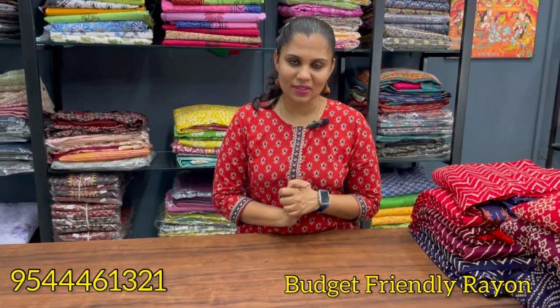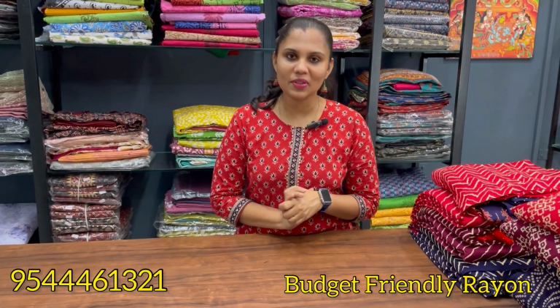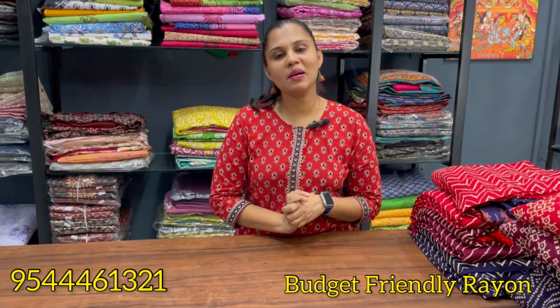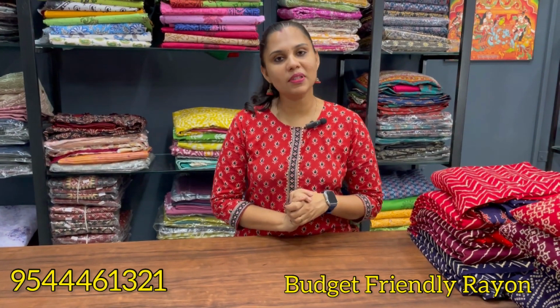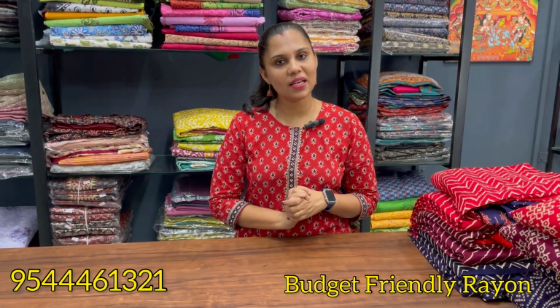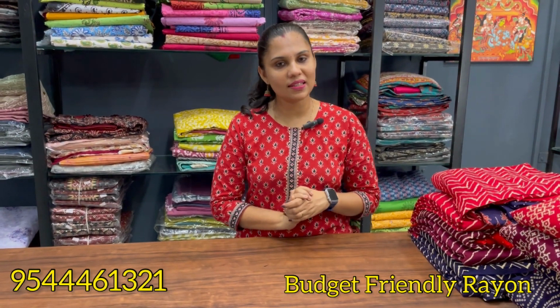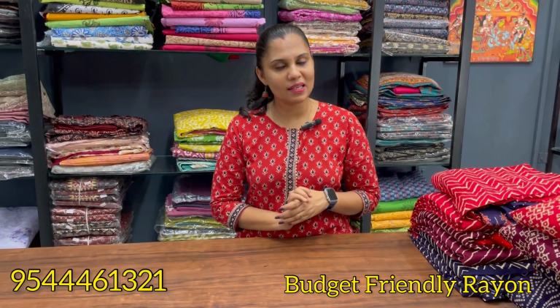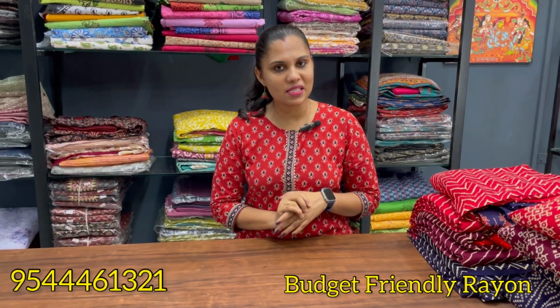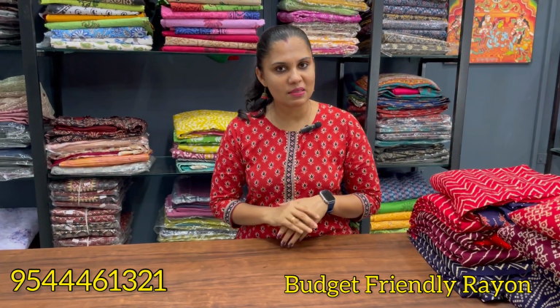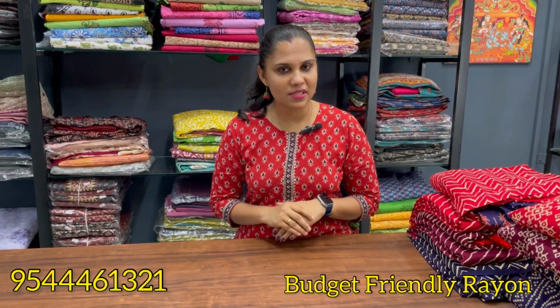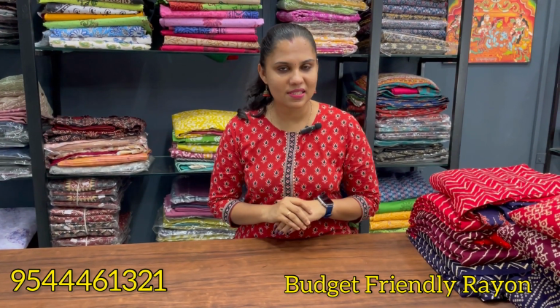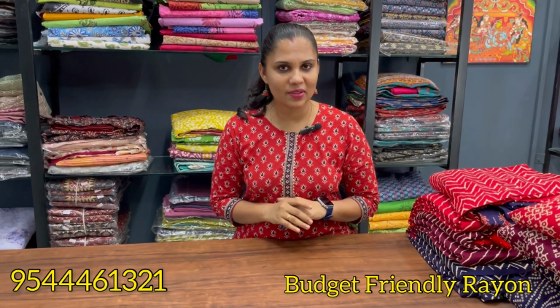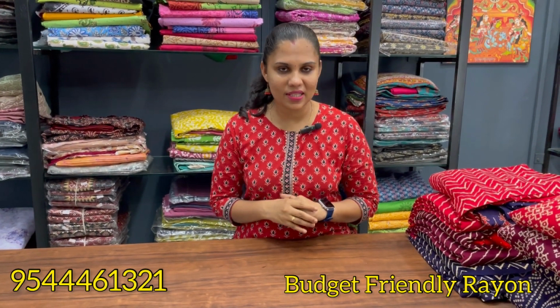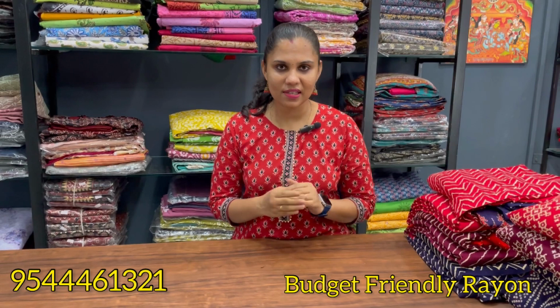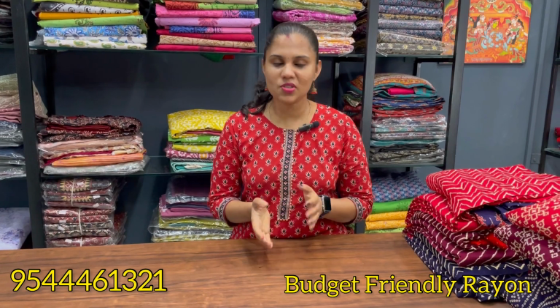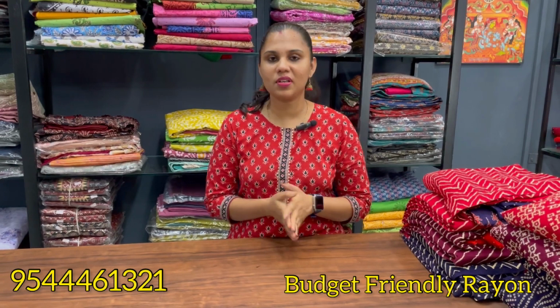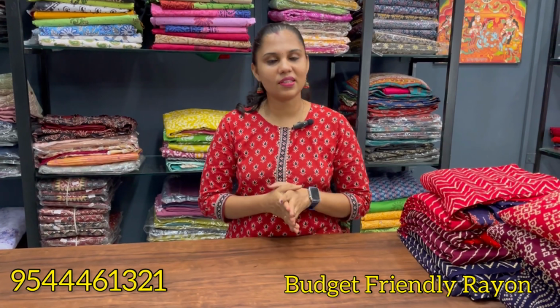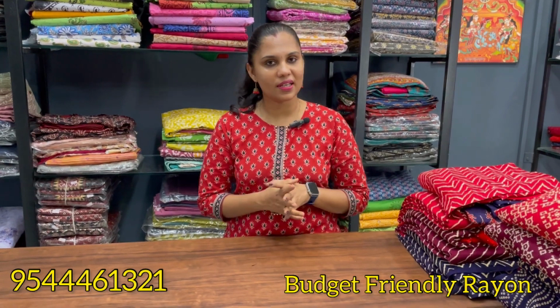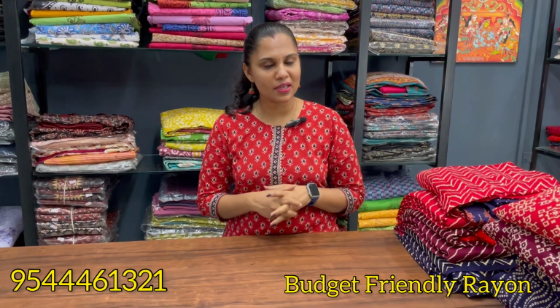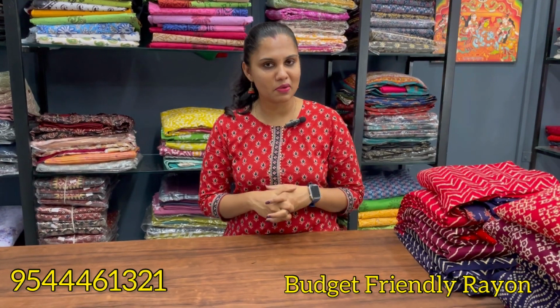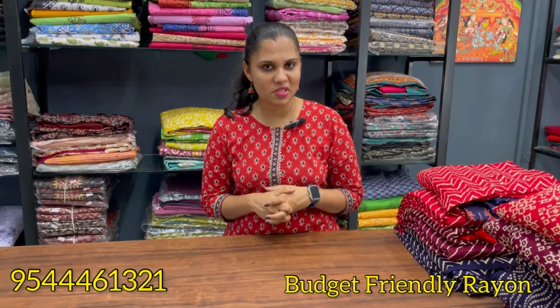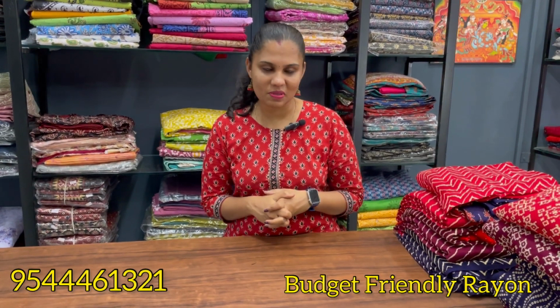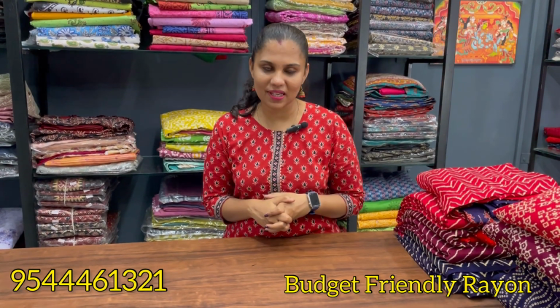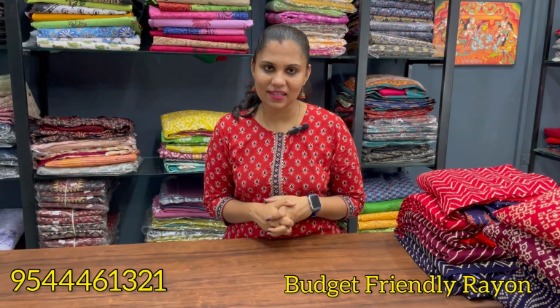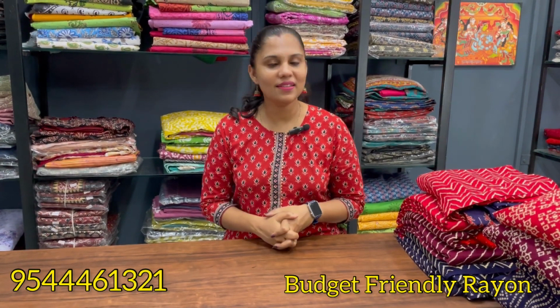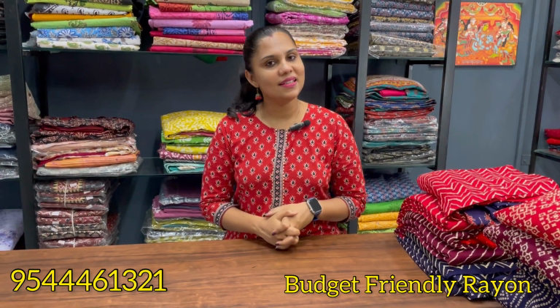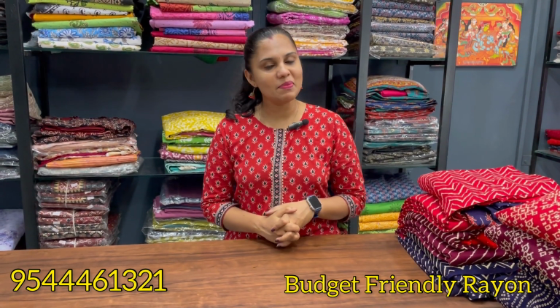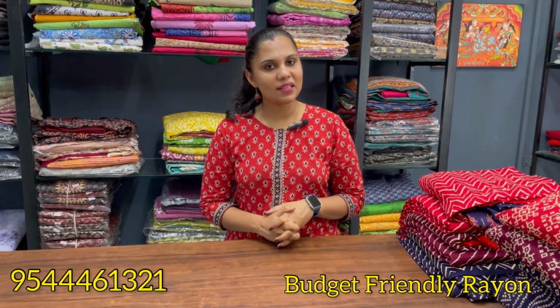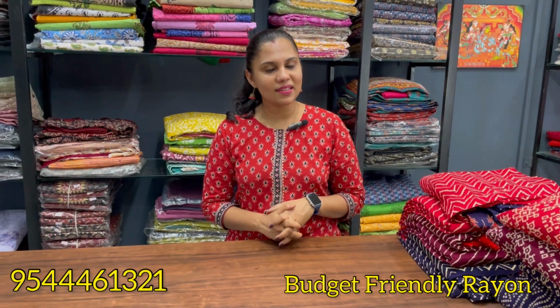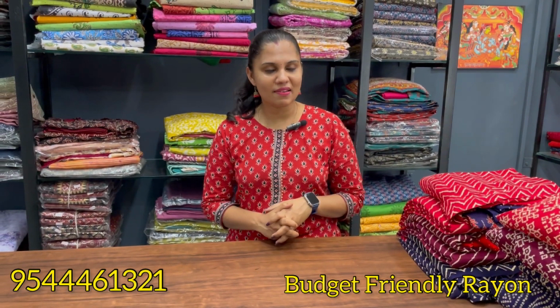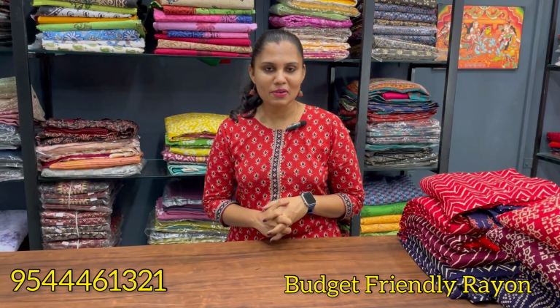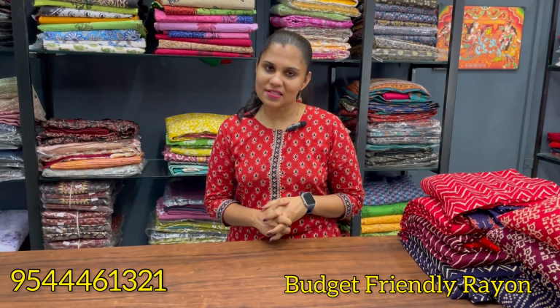If you want to purchase a fabric from us, we have Rion6.